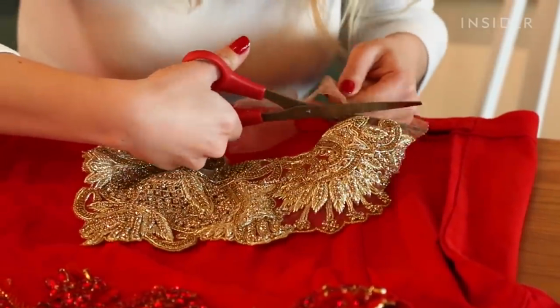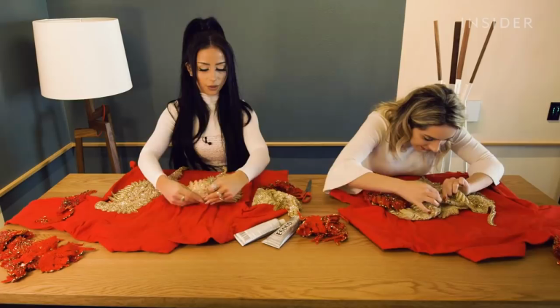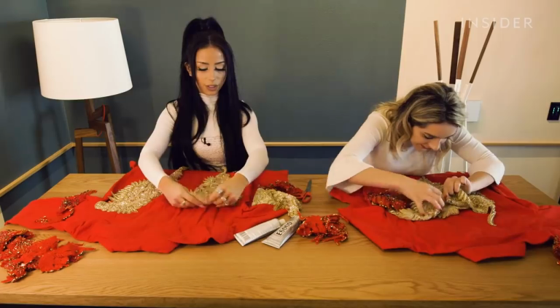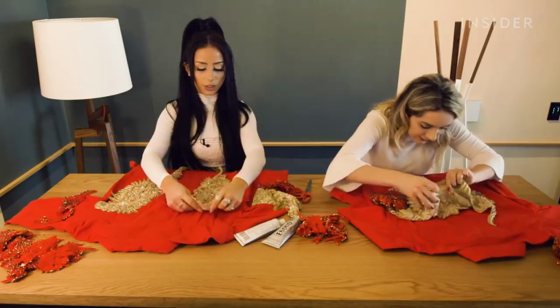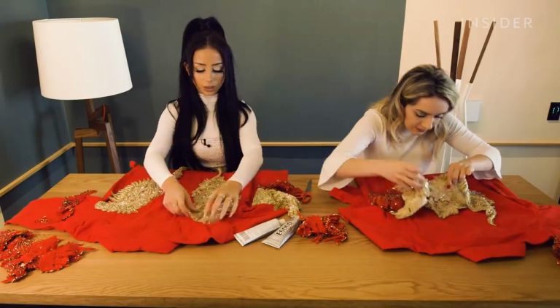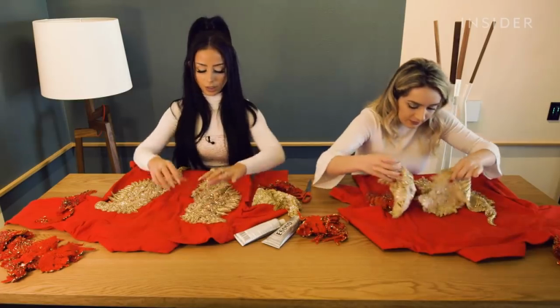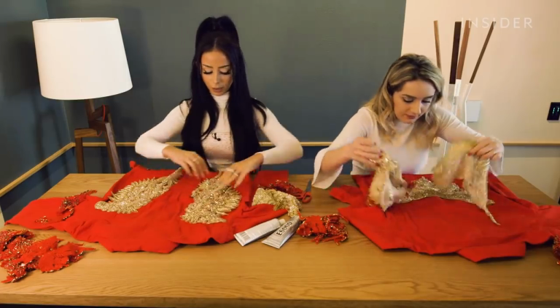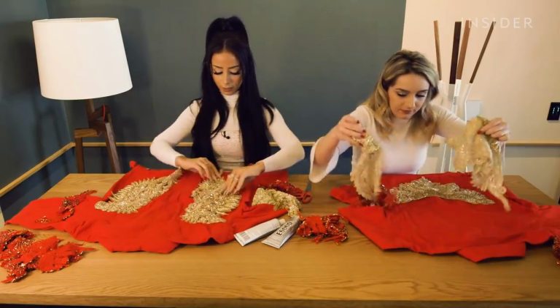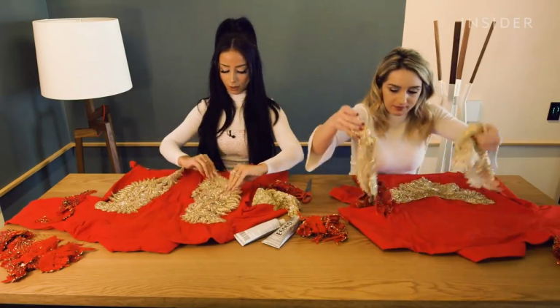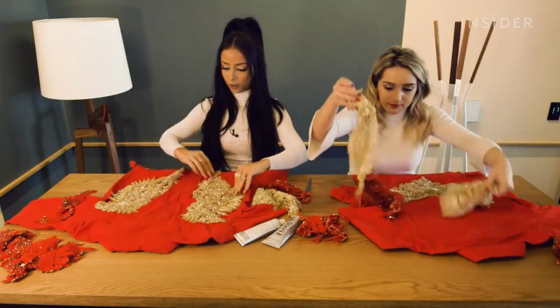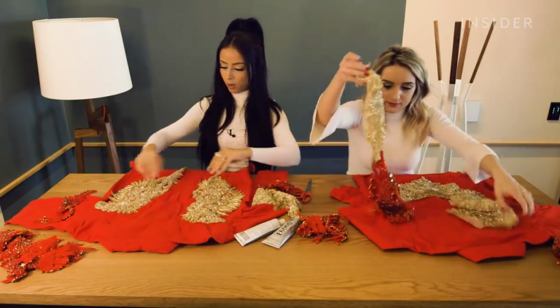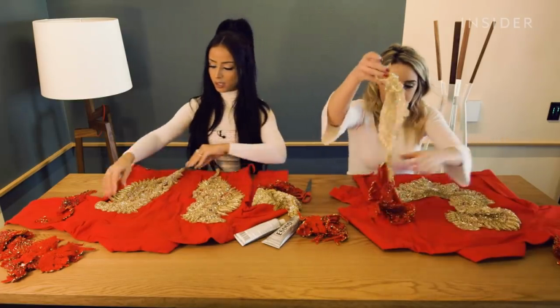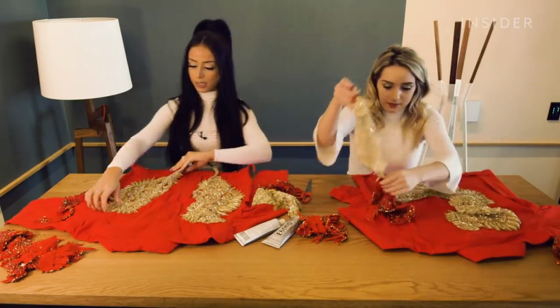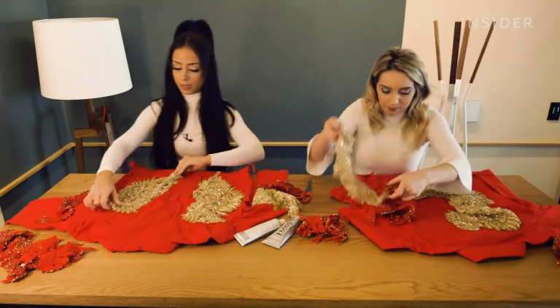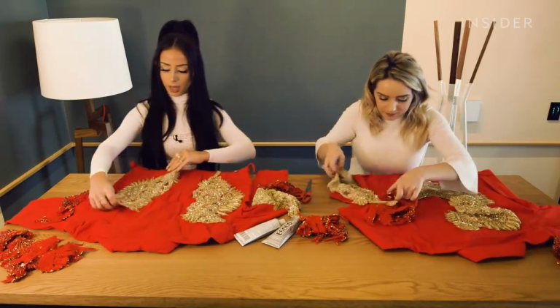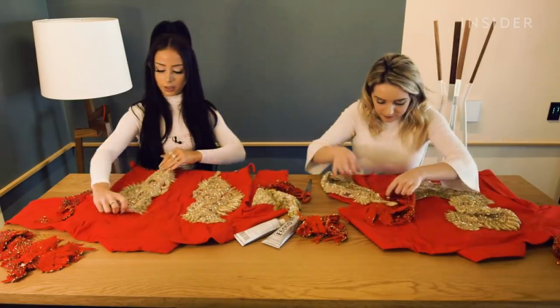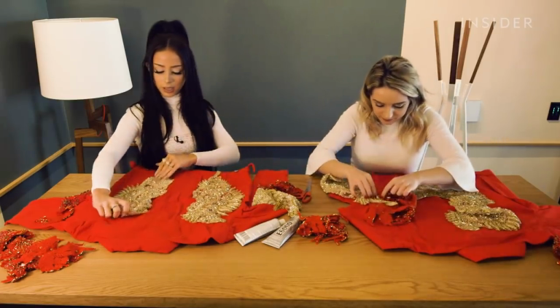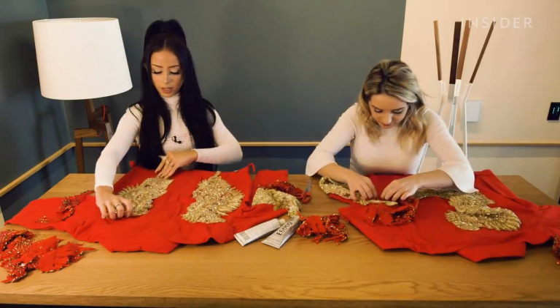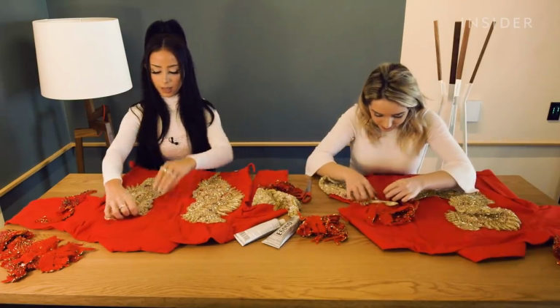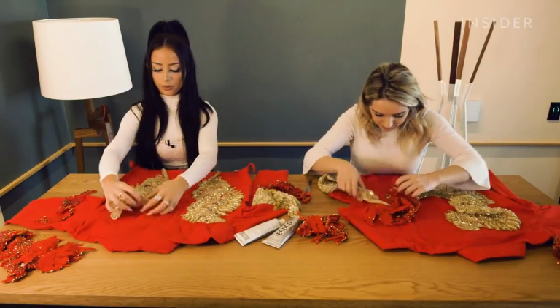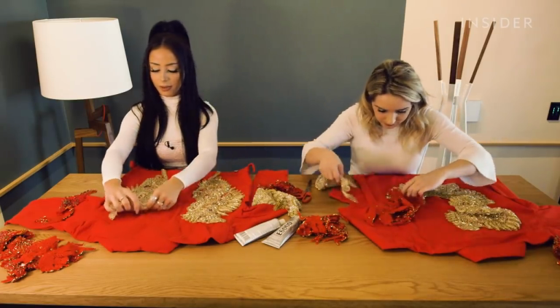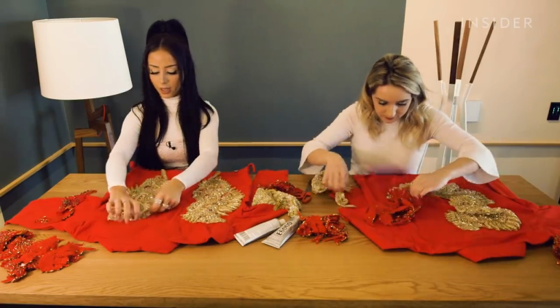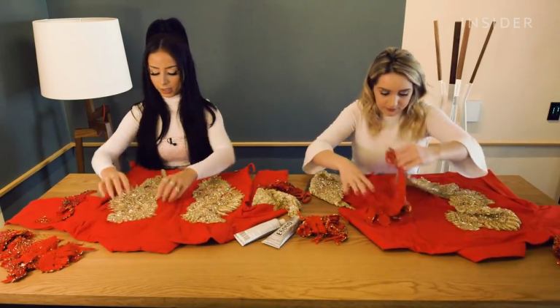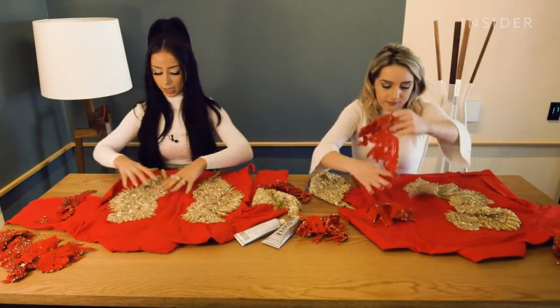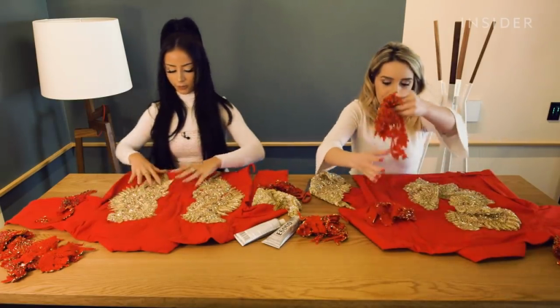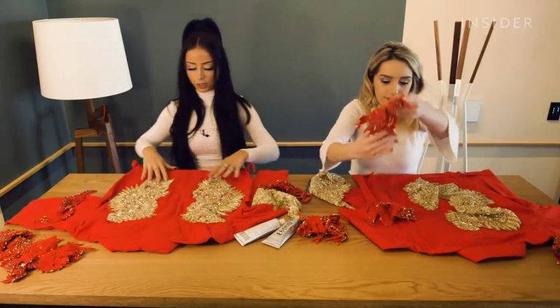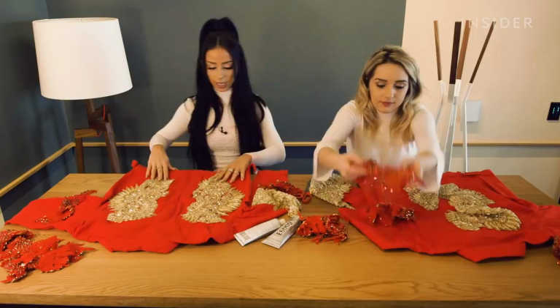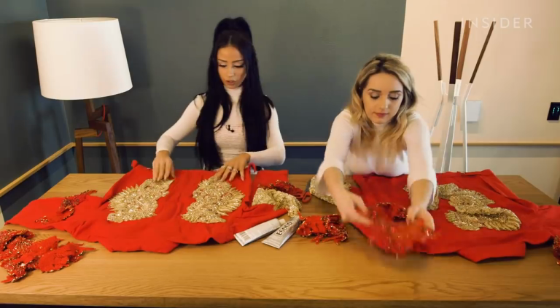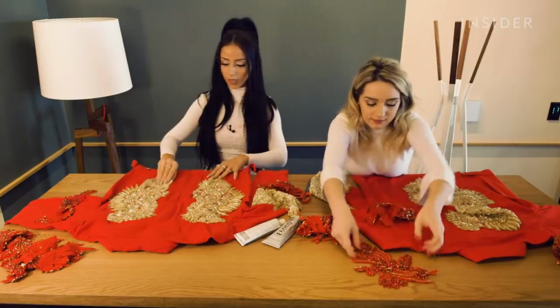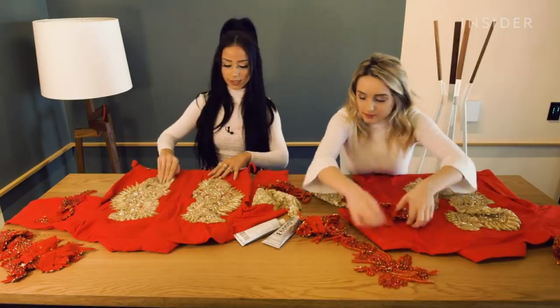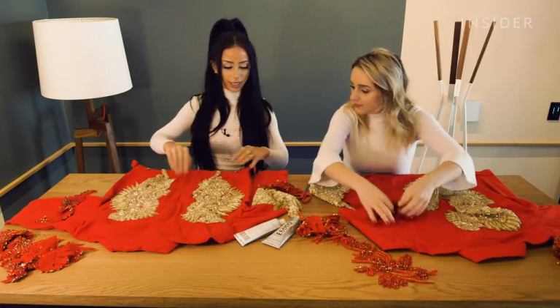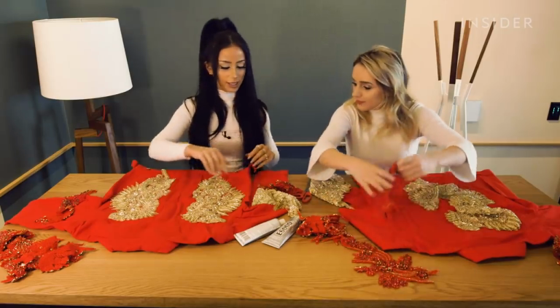You can literally just put them however you want and lay them out. I think this will be fun because they kind of look like angel wings like this.